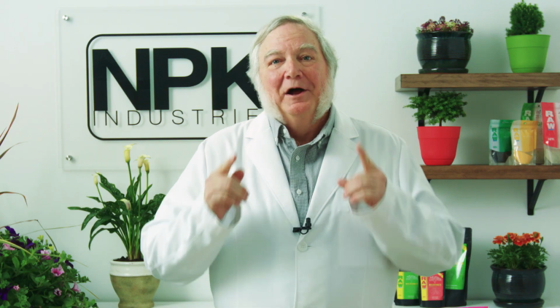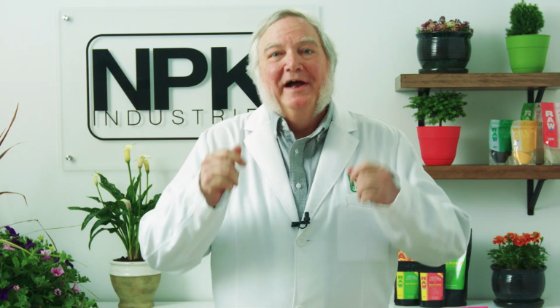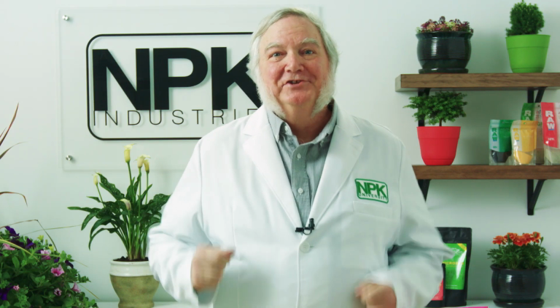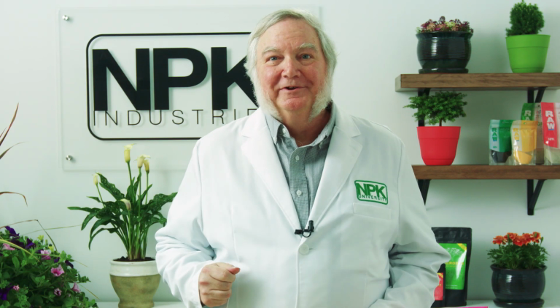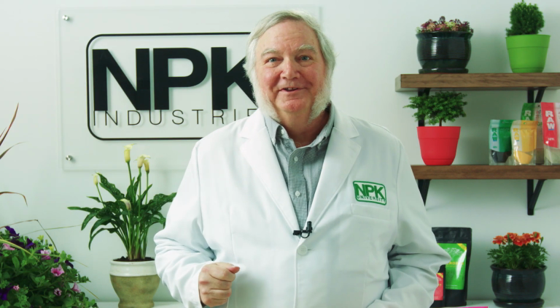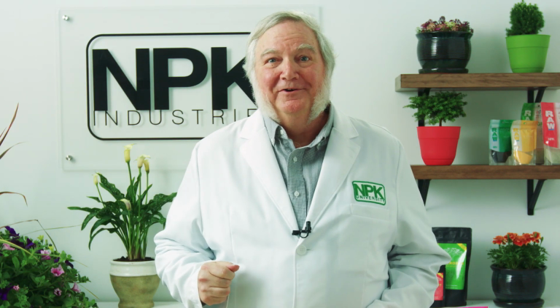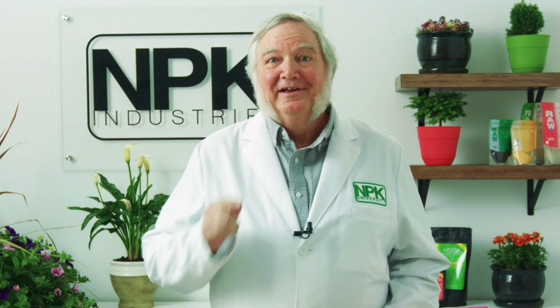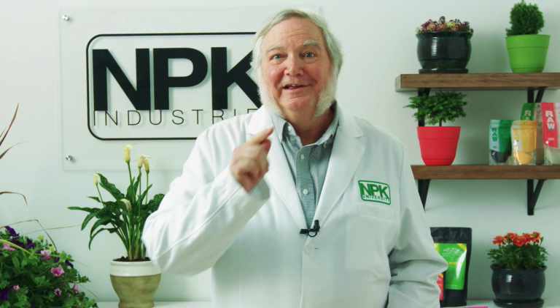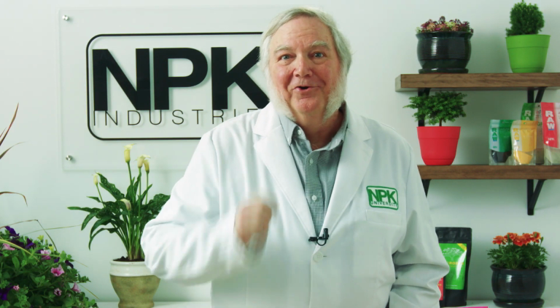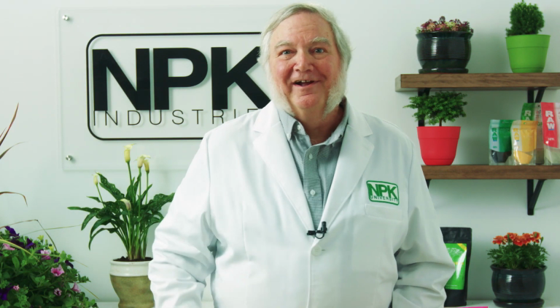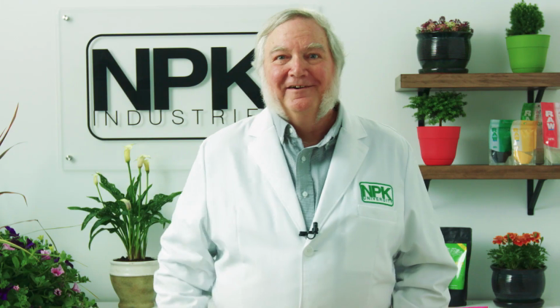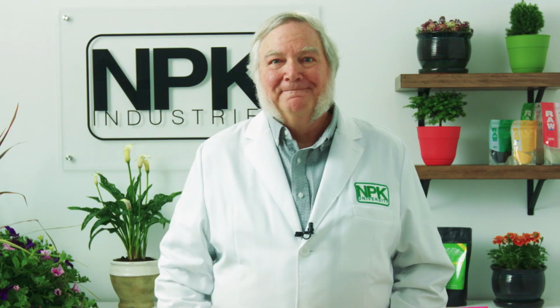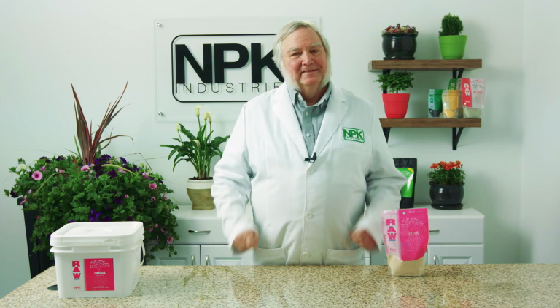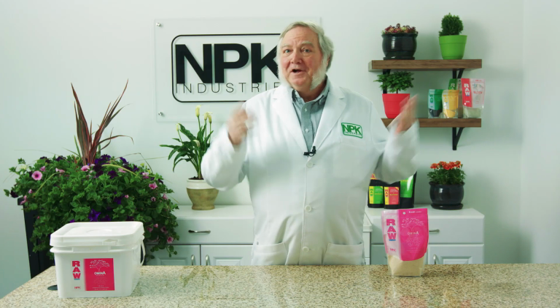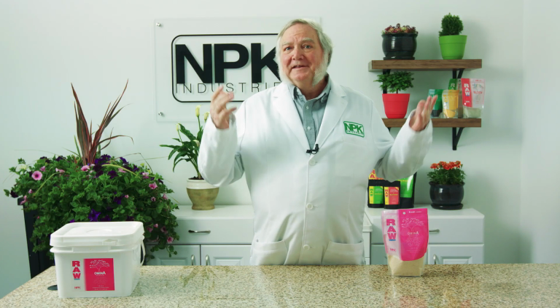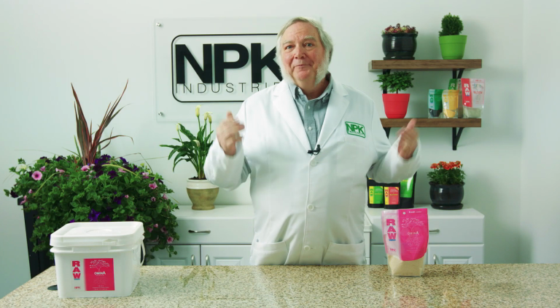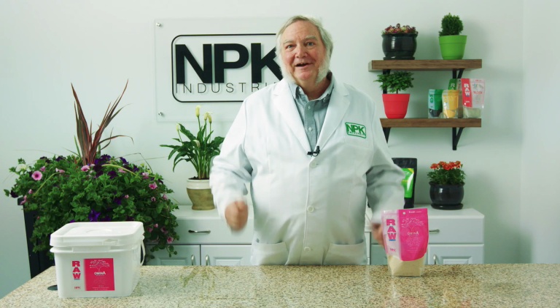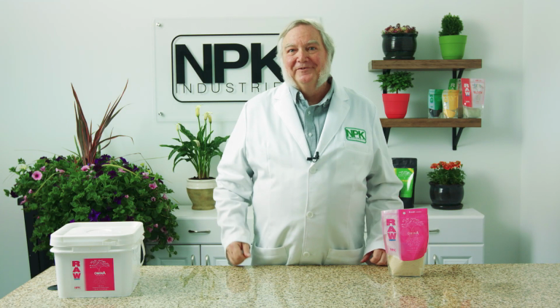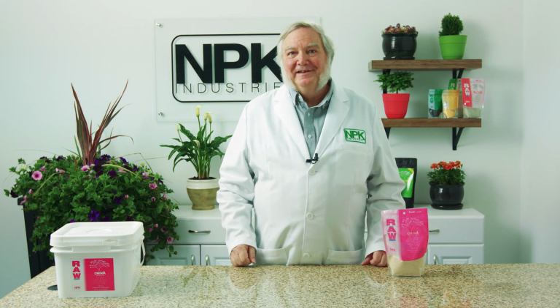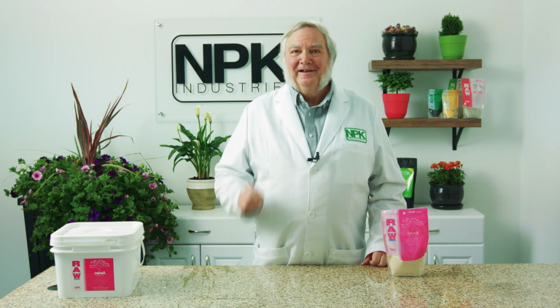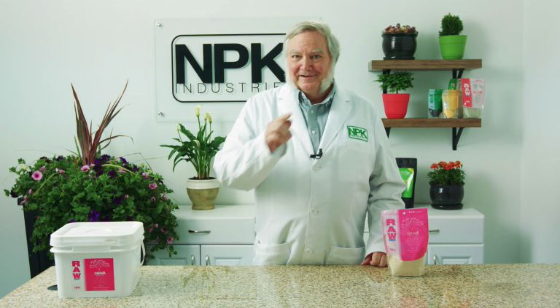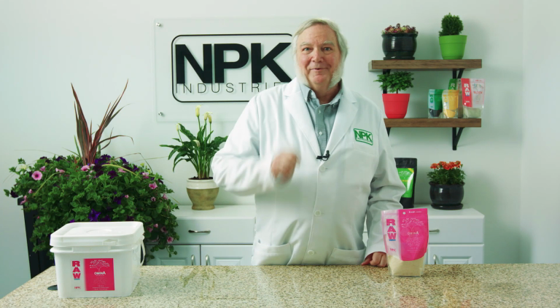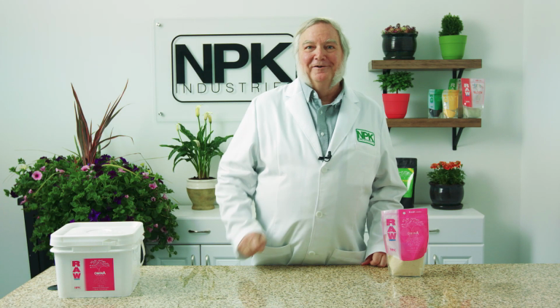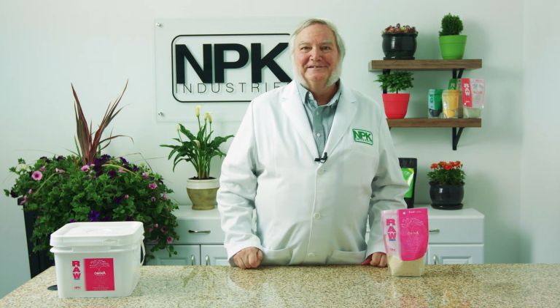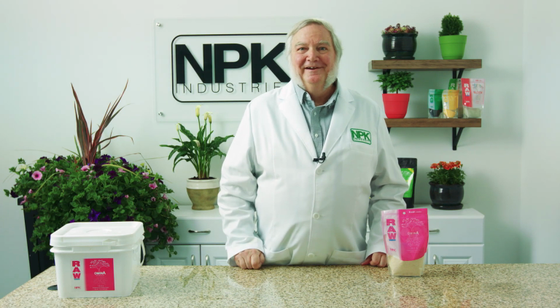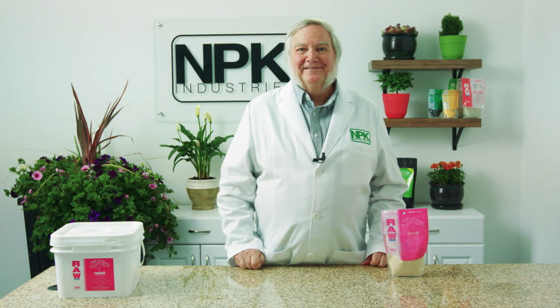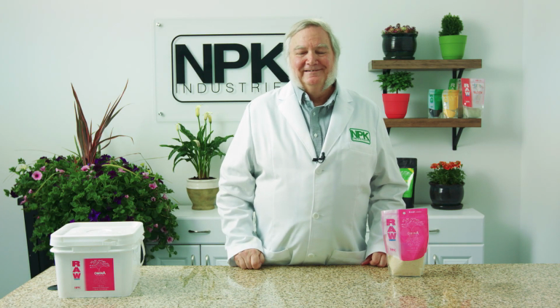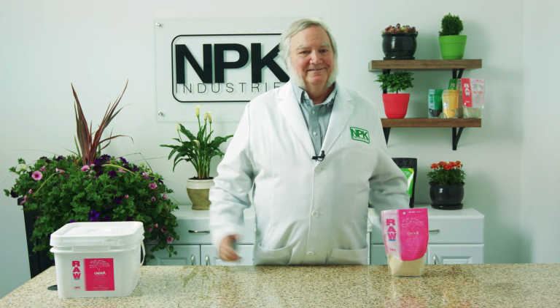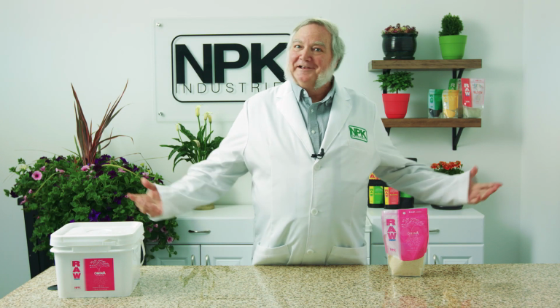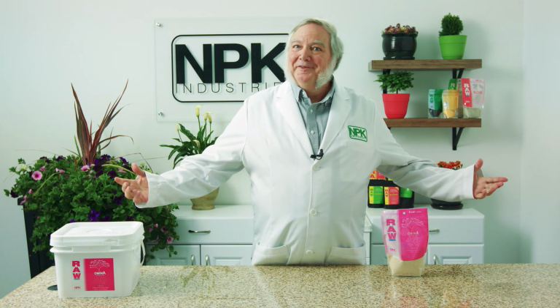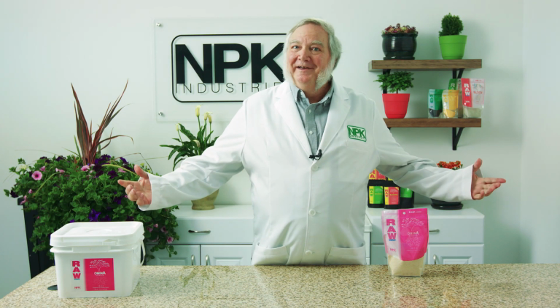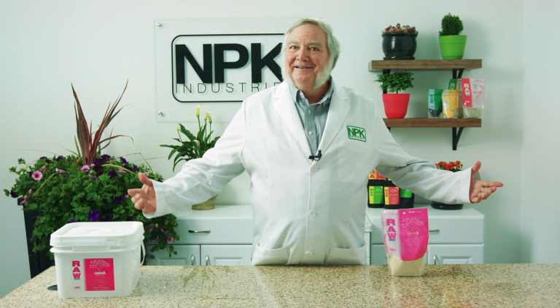Imagine what it will do in your garden. That's all the time we have for today. I'm Harley Smith. Thanks for the minute.